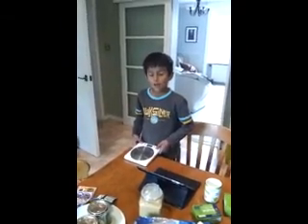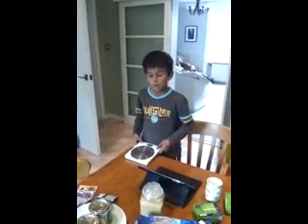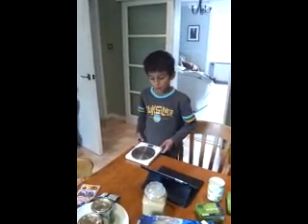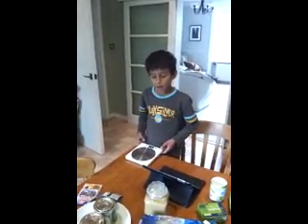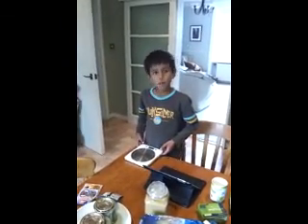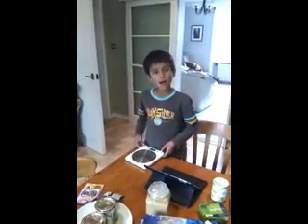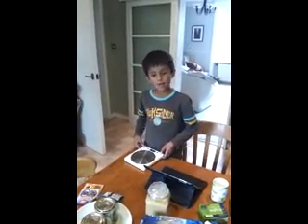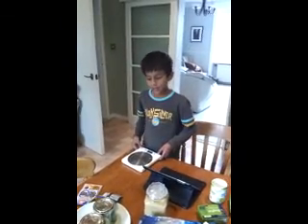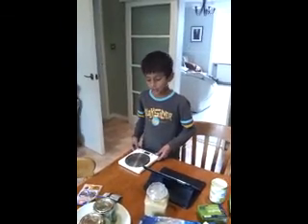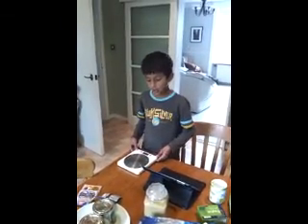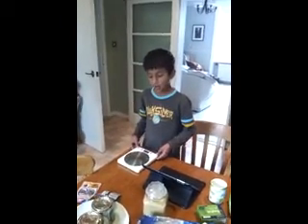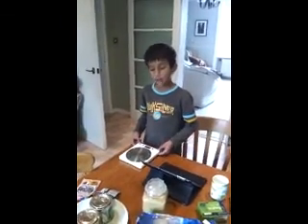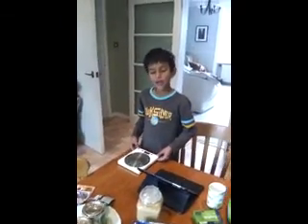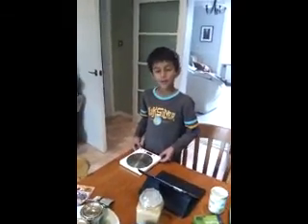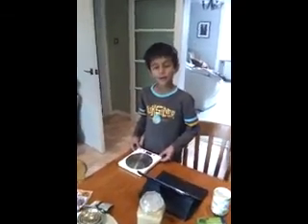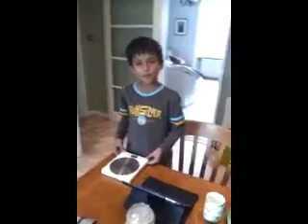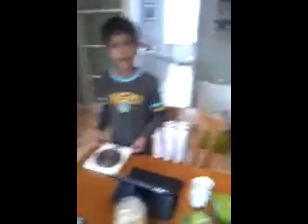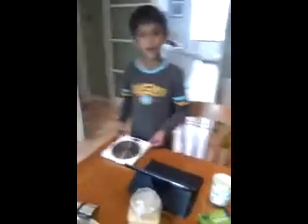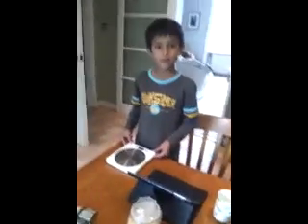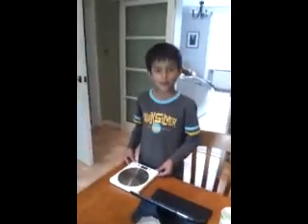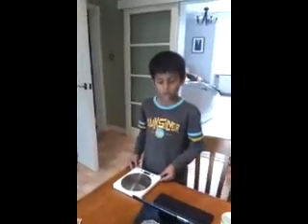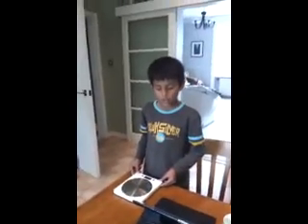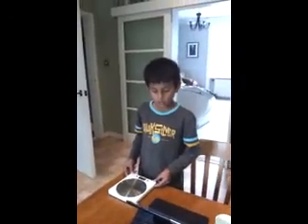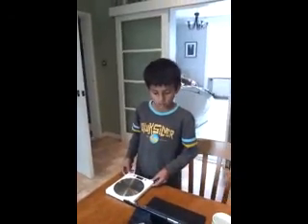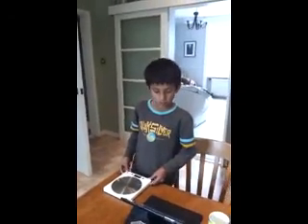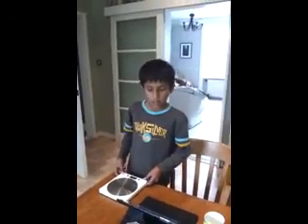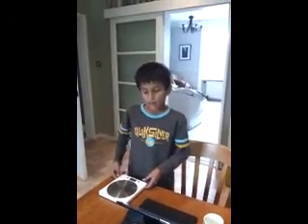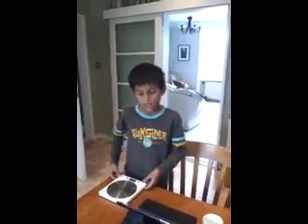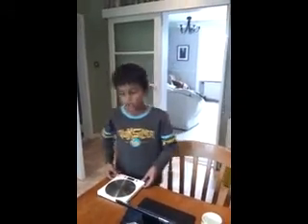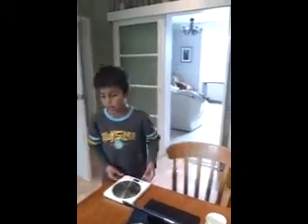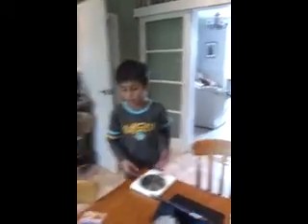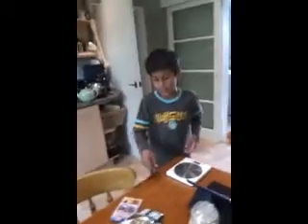Hello, my name is Daniel and we're going to be making flapjacks. These are the ingredients.